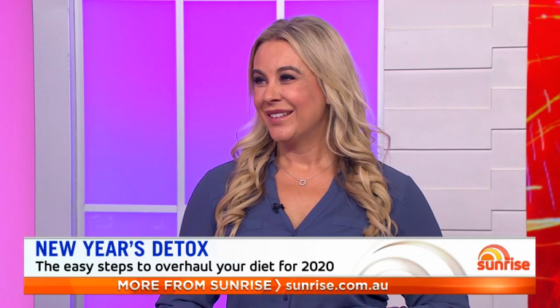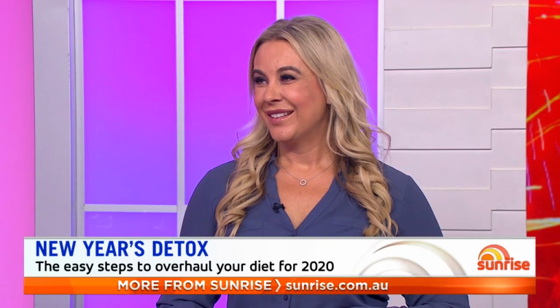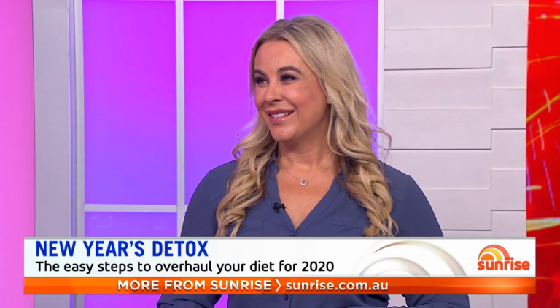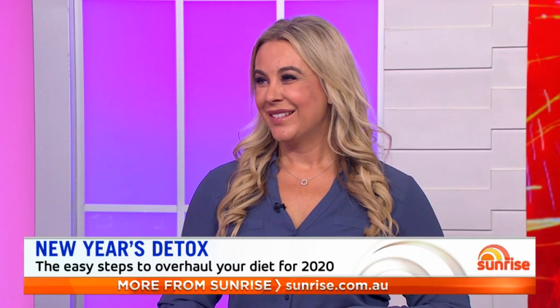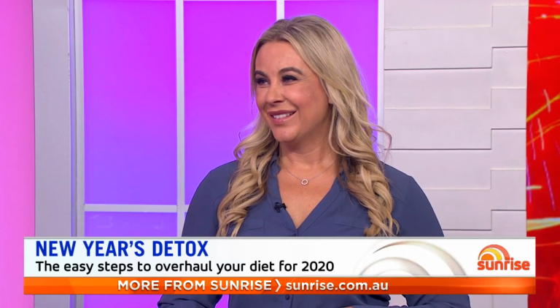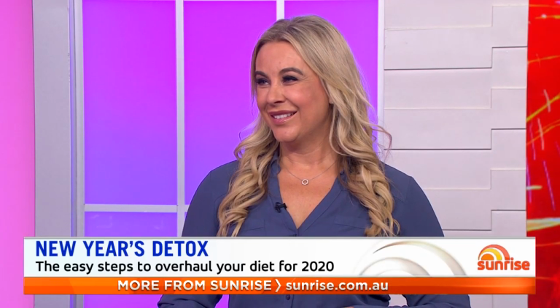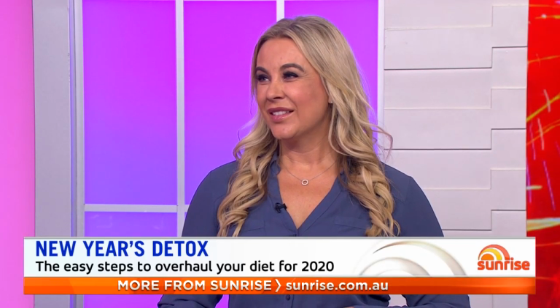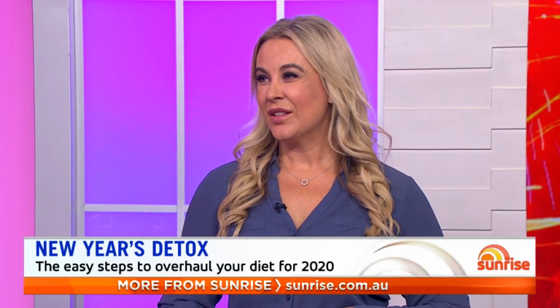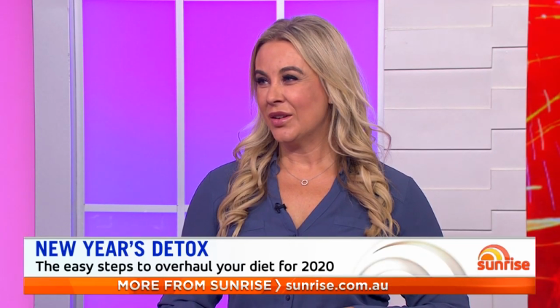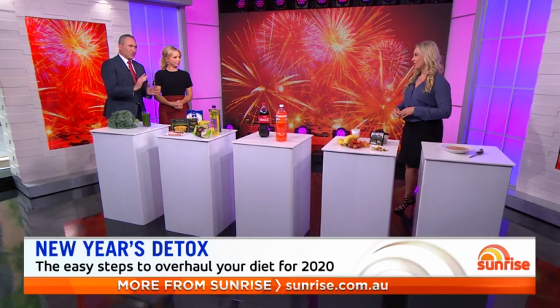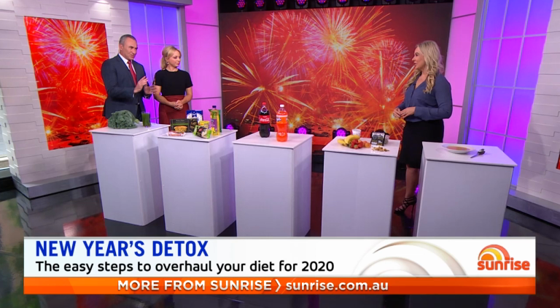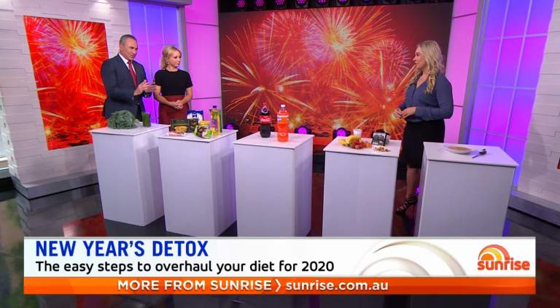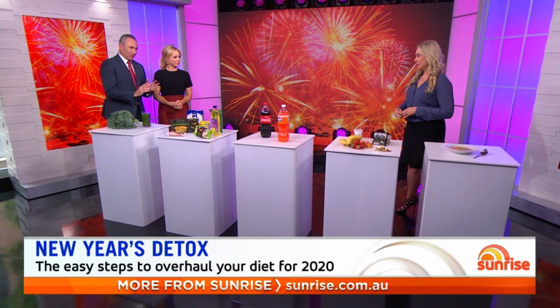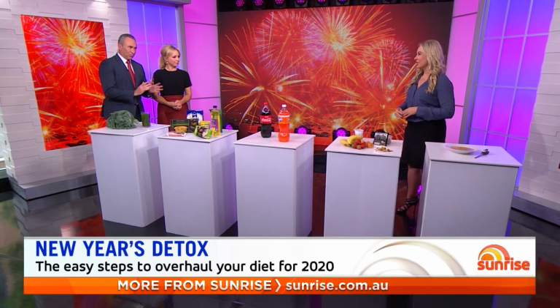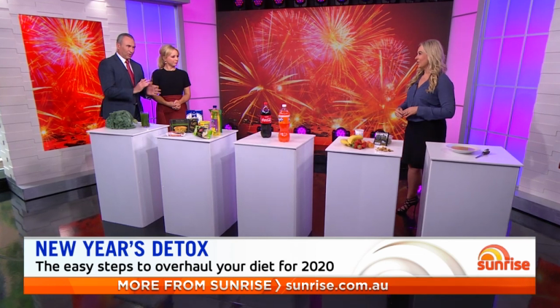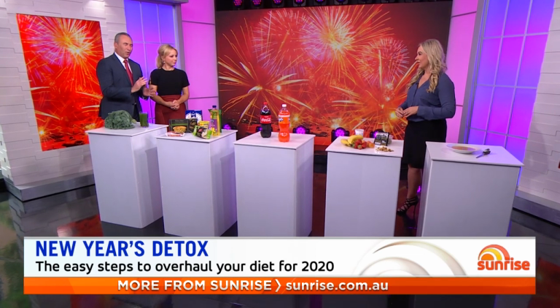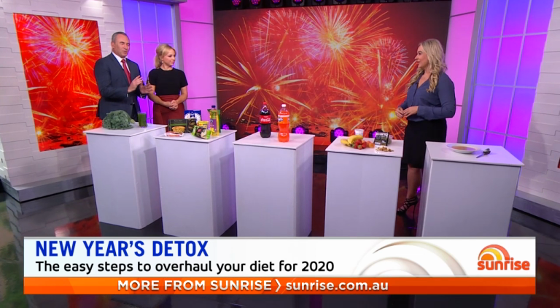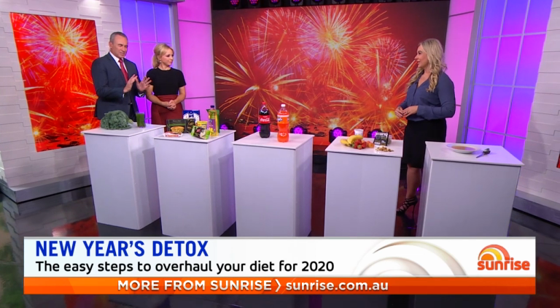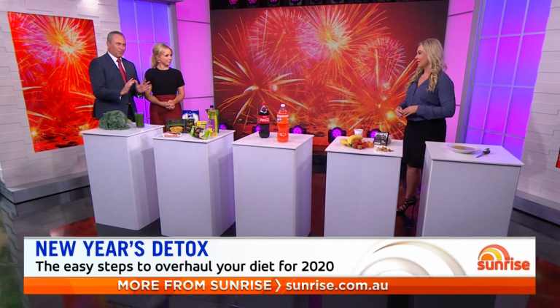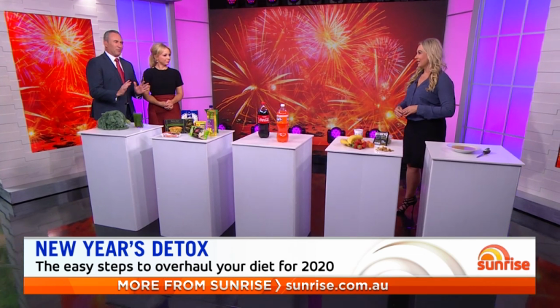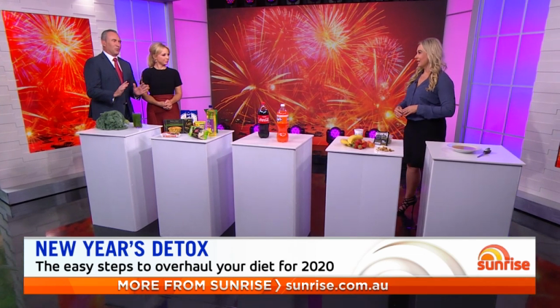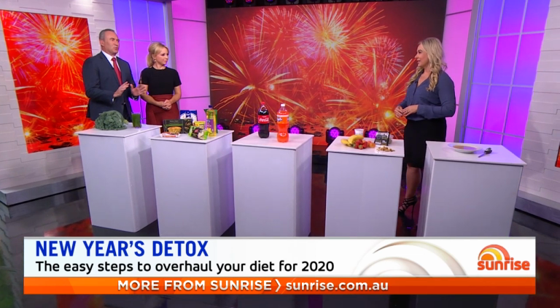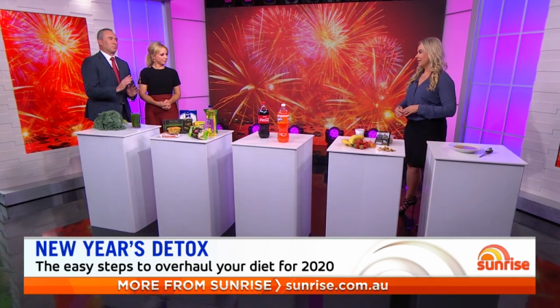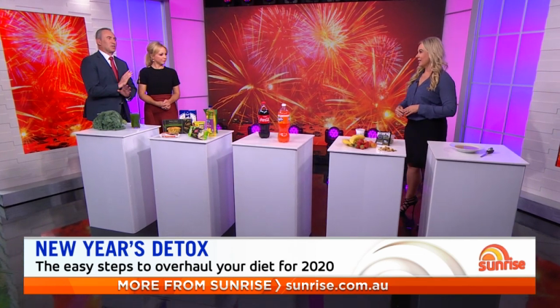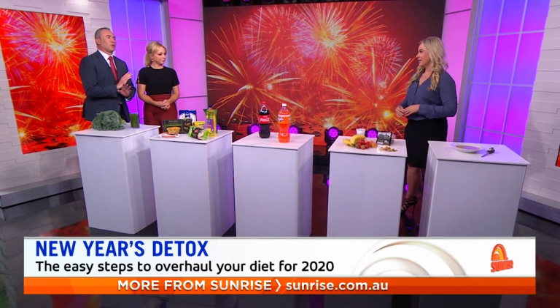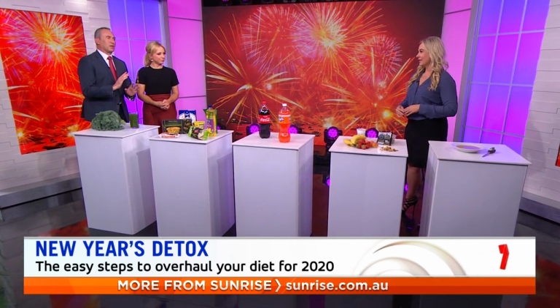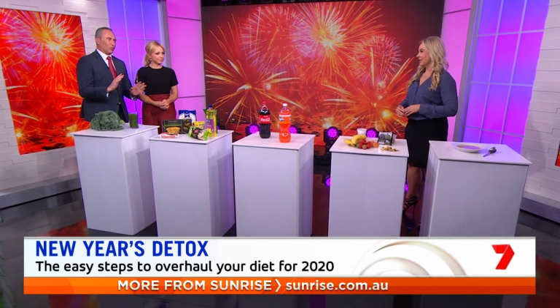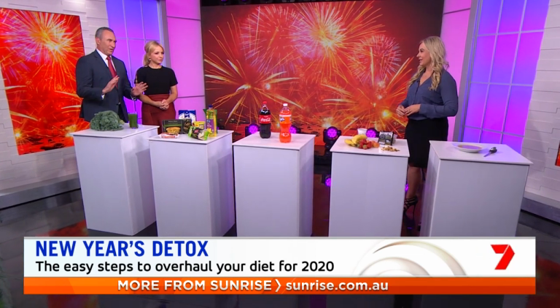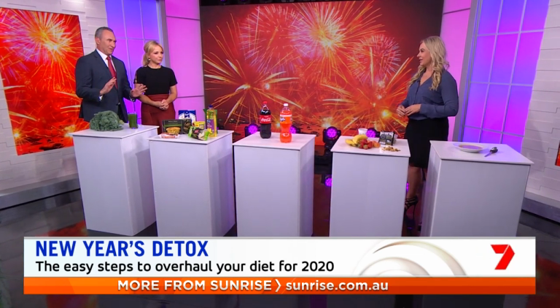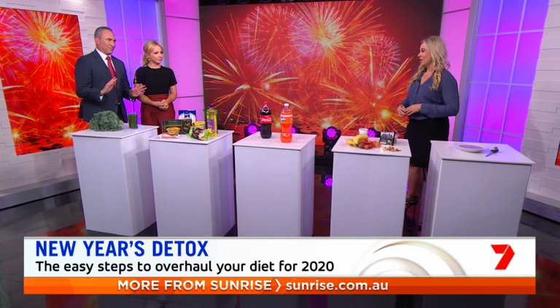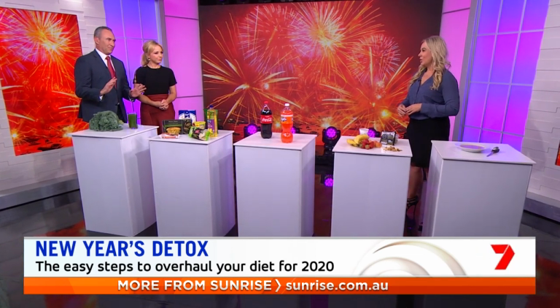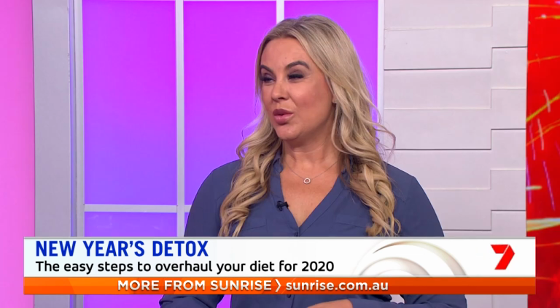Joining us now is Sunrise Nutritionist Susie Burrell. Susie, you're going to take us through a little New Year's detox program. Let's start with the foods we should be totally avoiding.